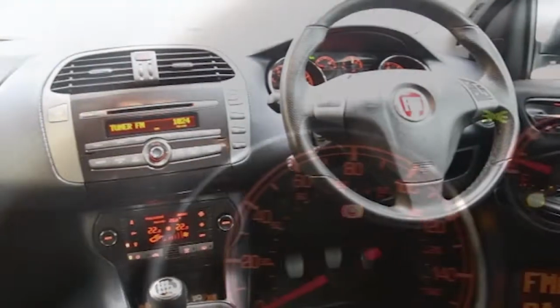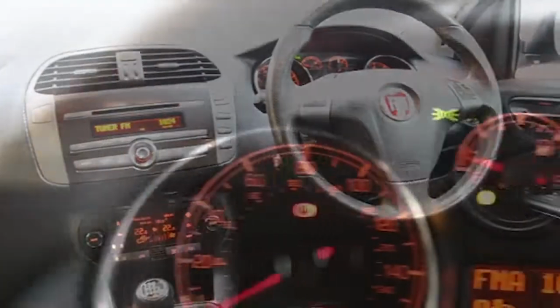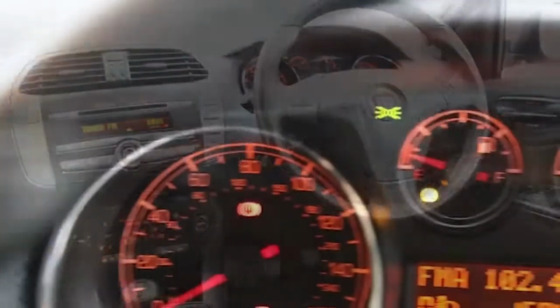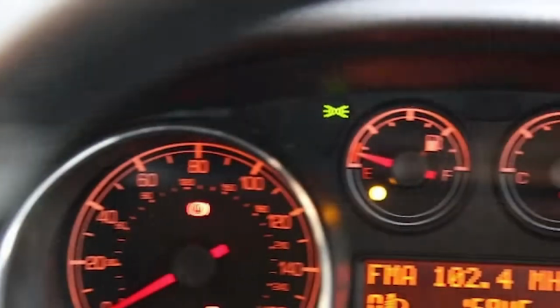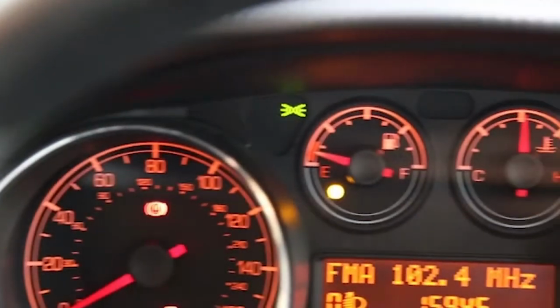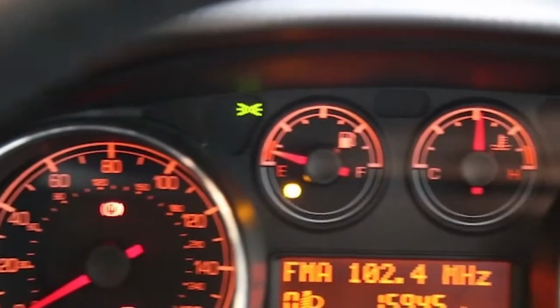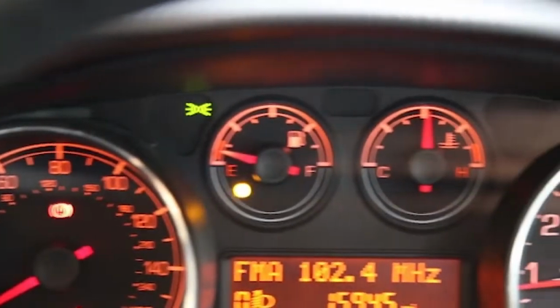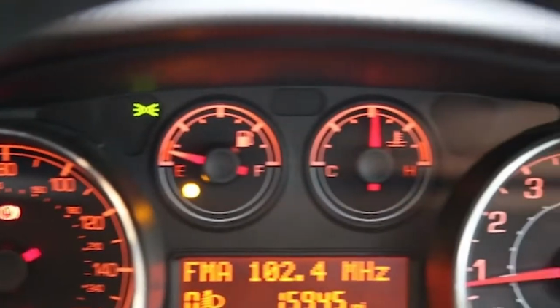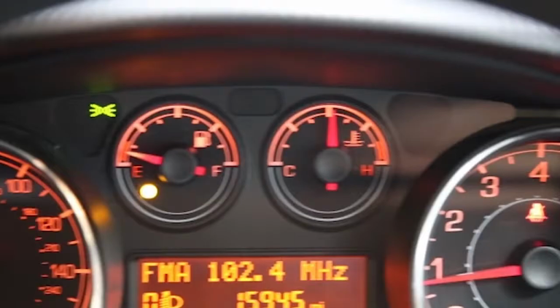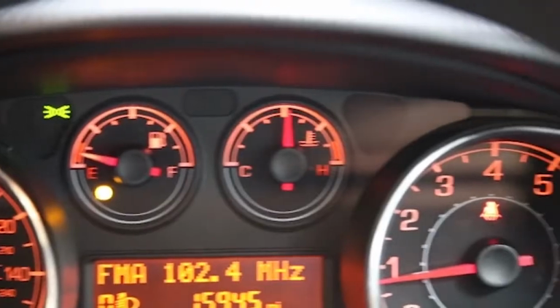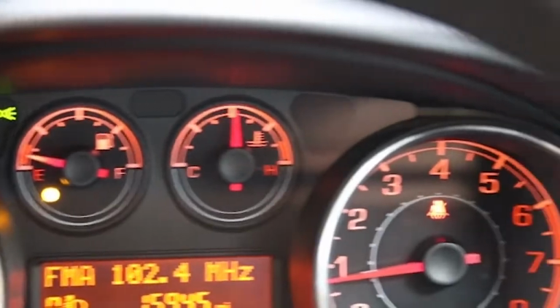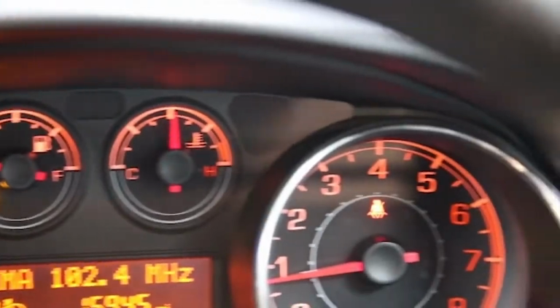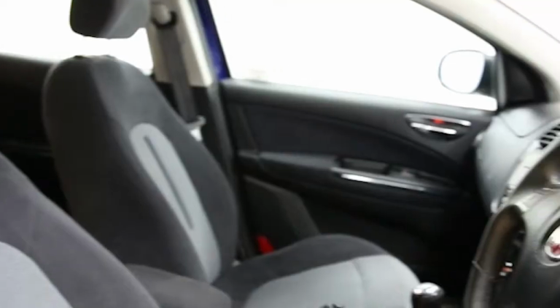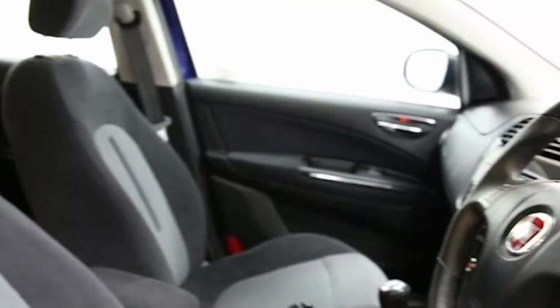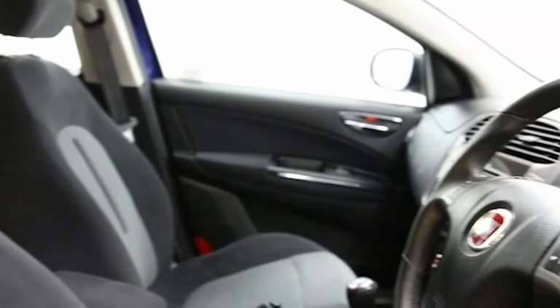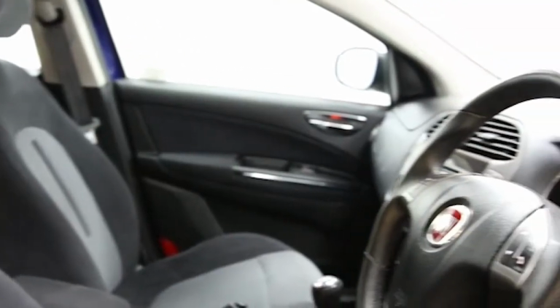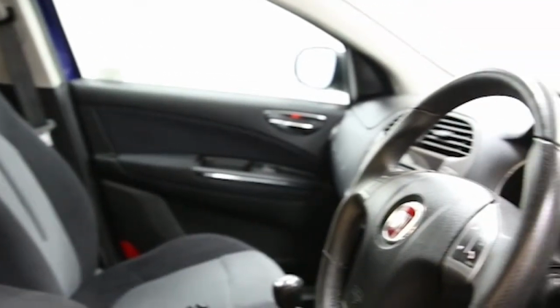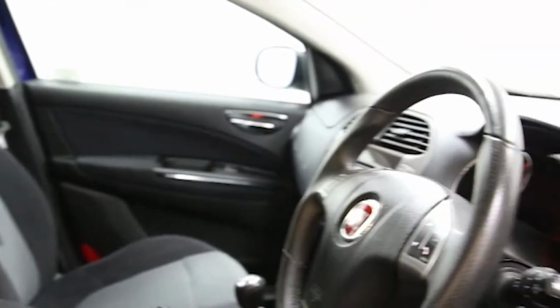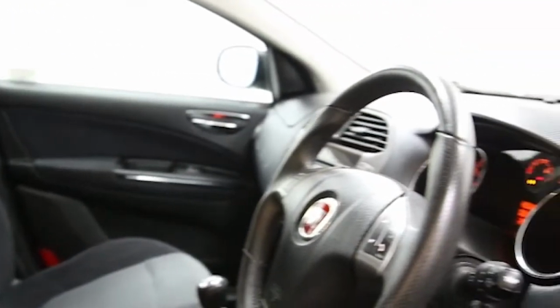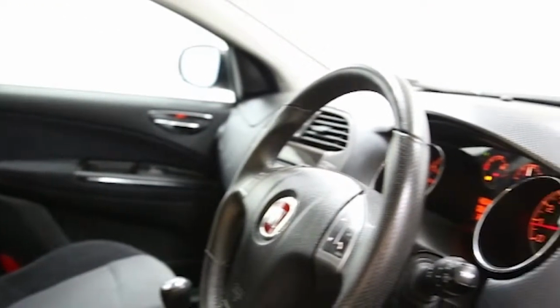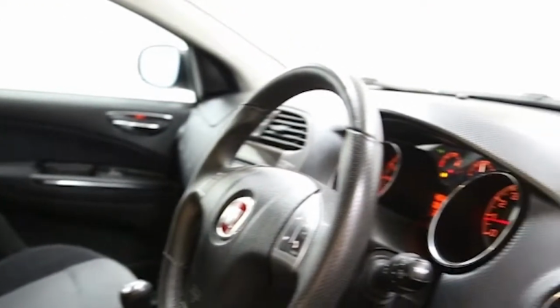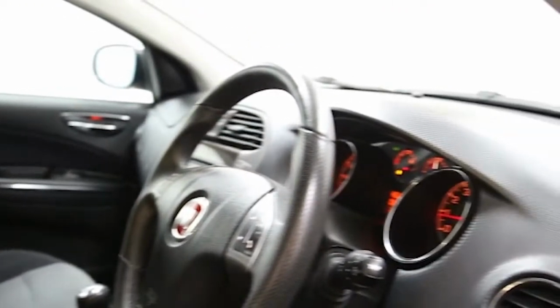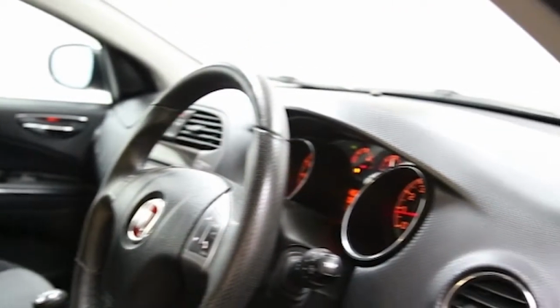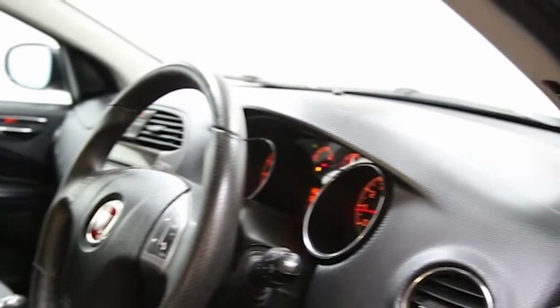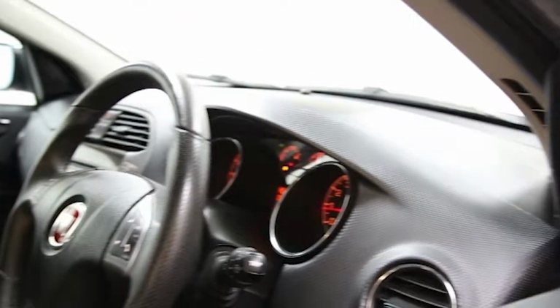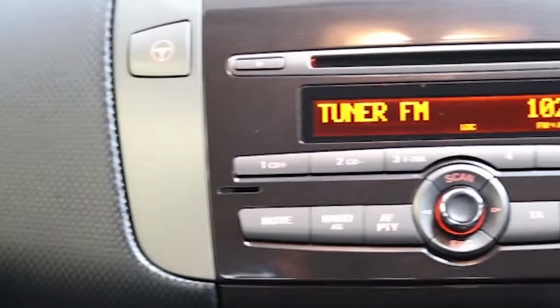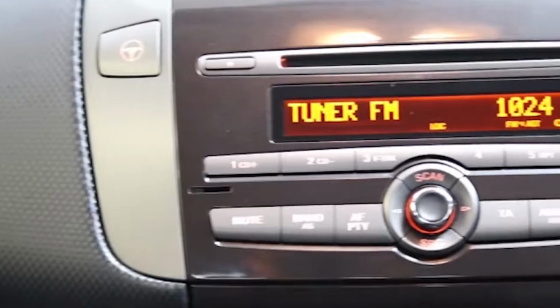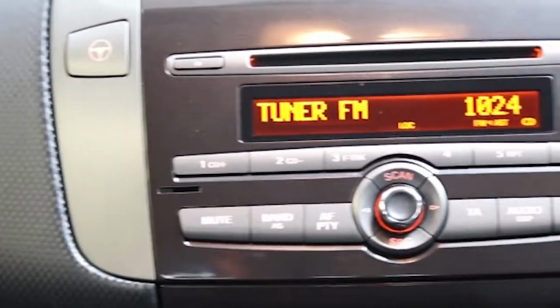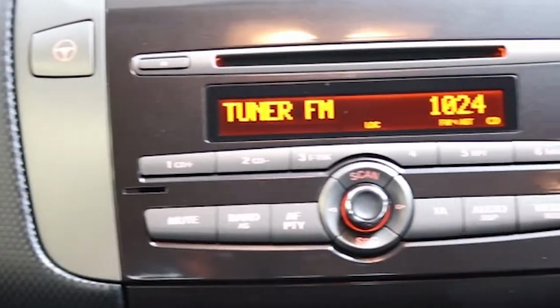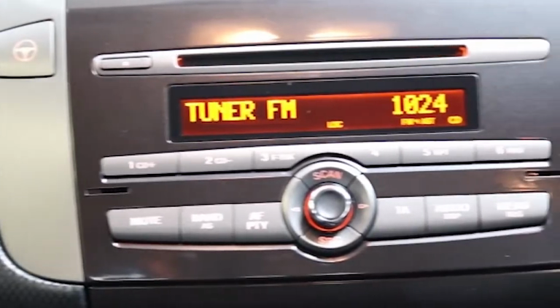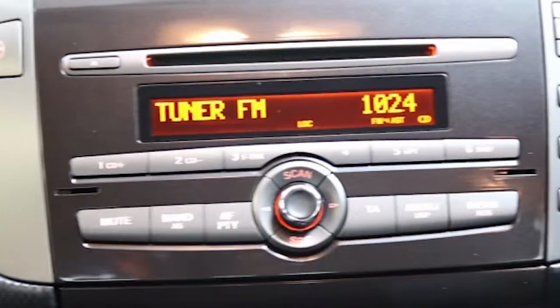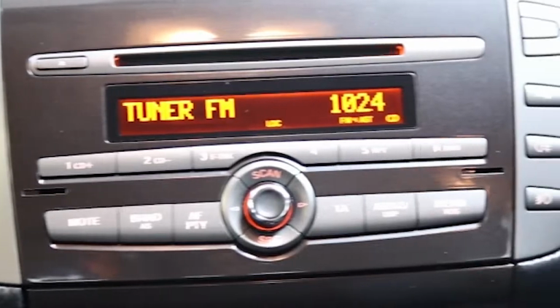This Fiat Bravo has been through our full and extensive service and preparation process to ensure it's in perfect condition. Reserve this car online today — 48 hours with no obligation, fully refundable £100 deposit.